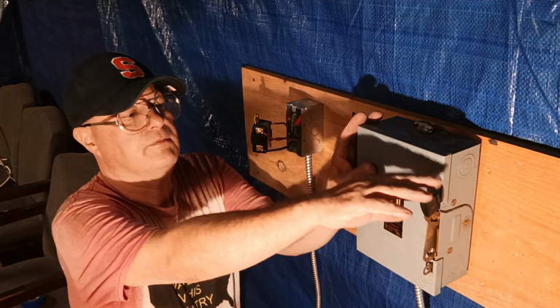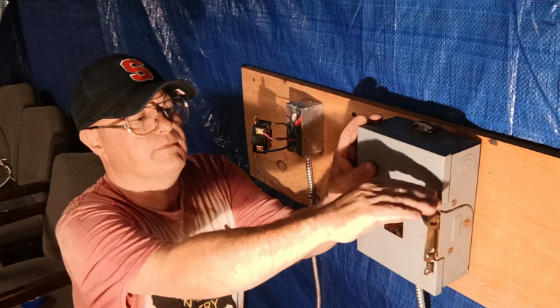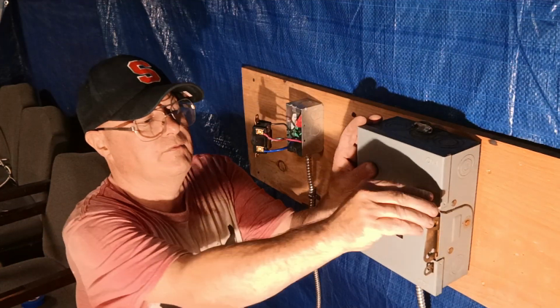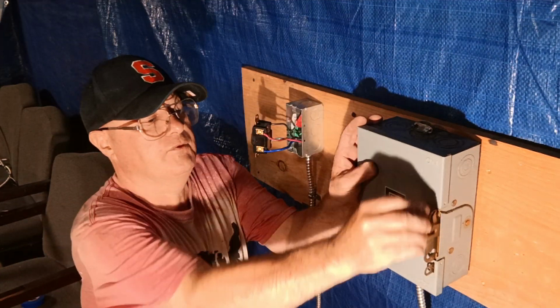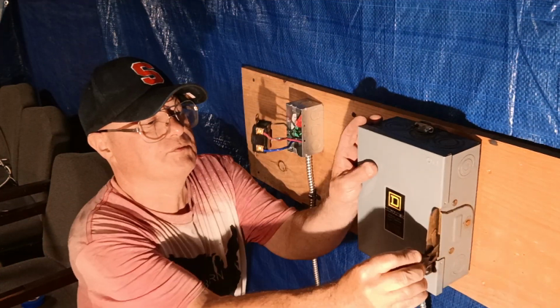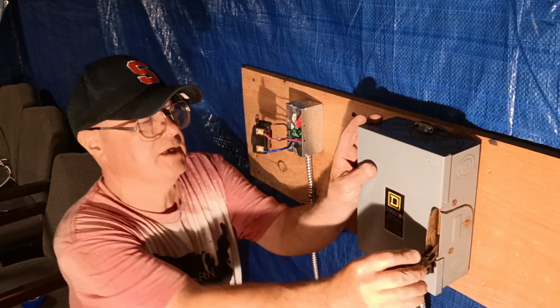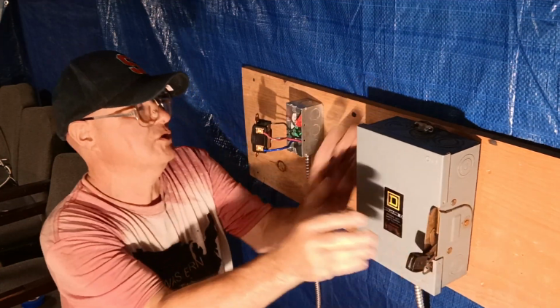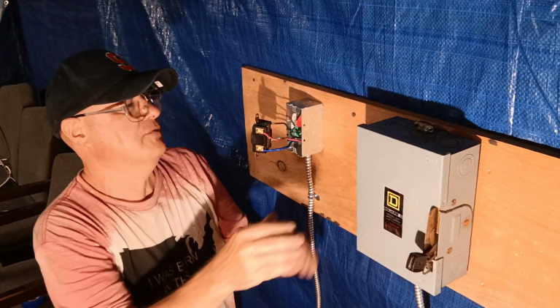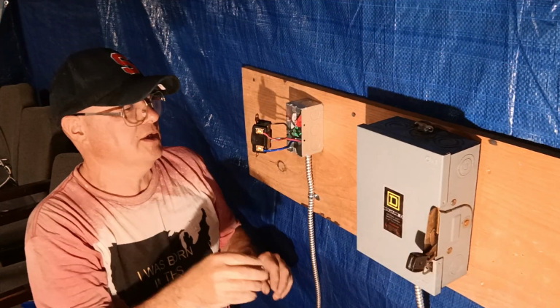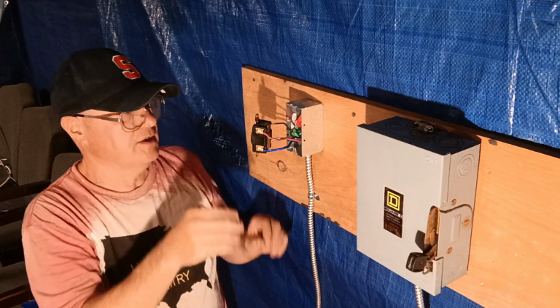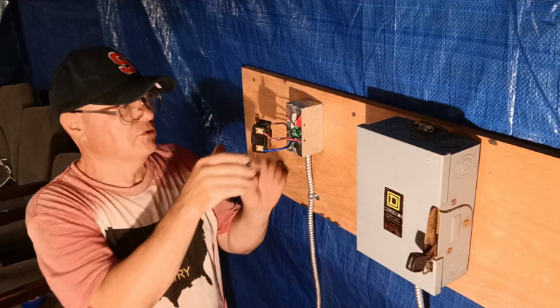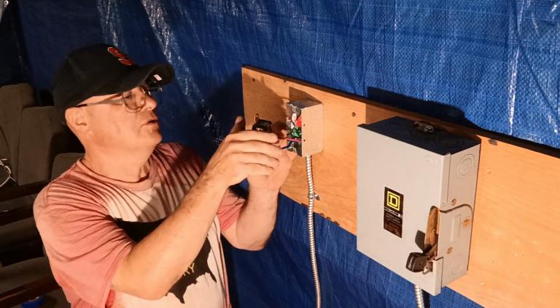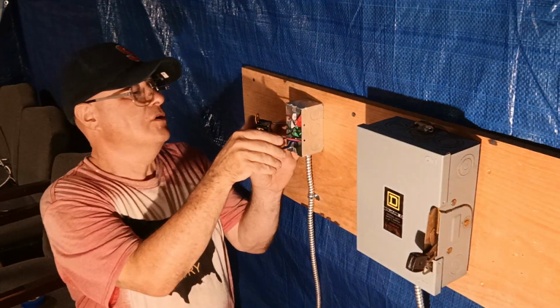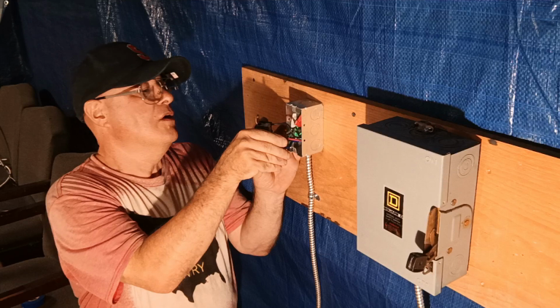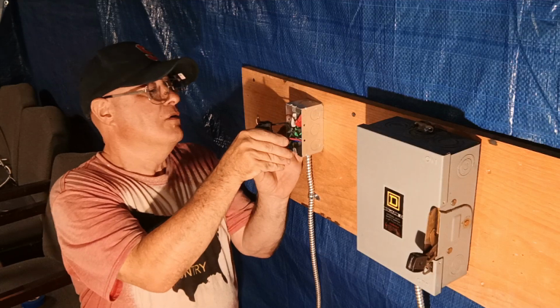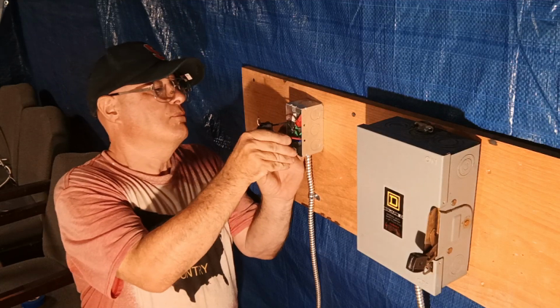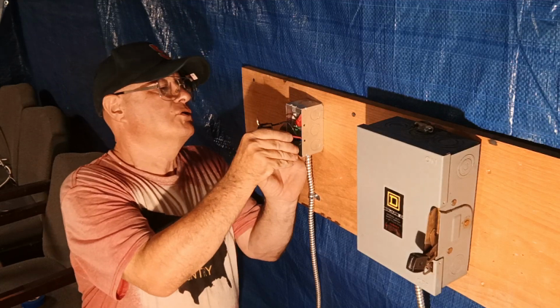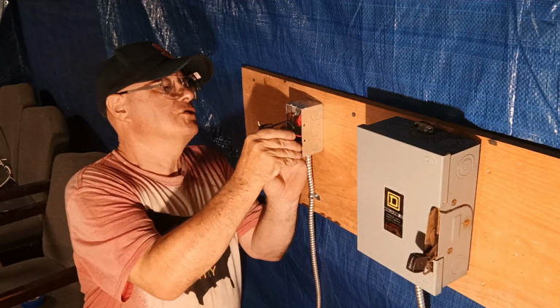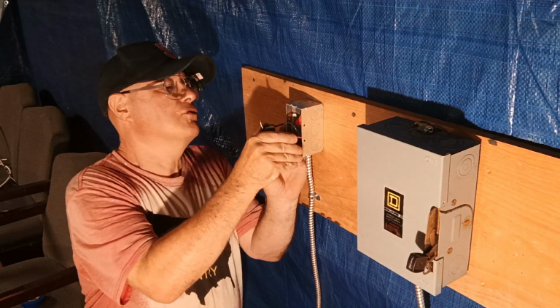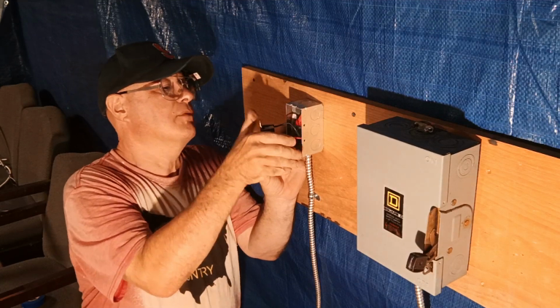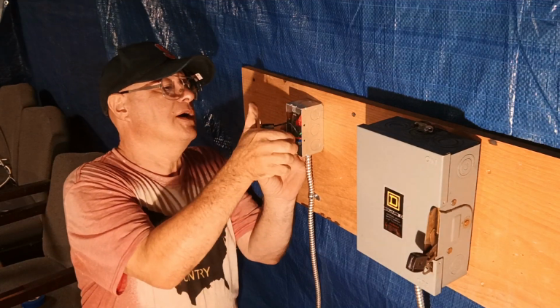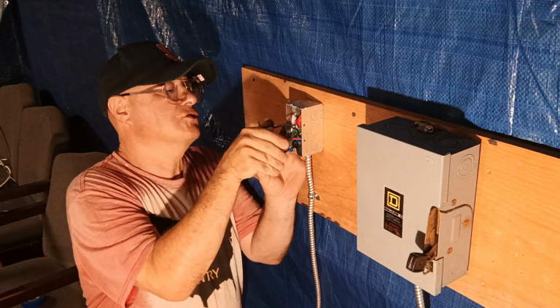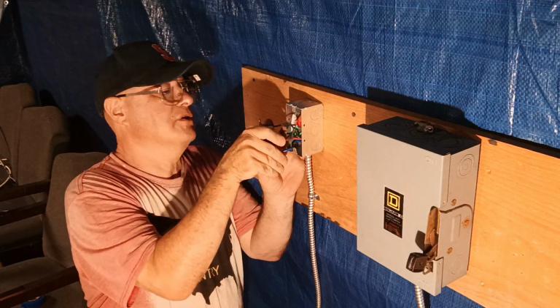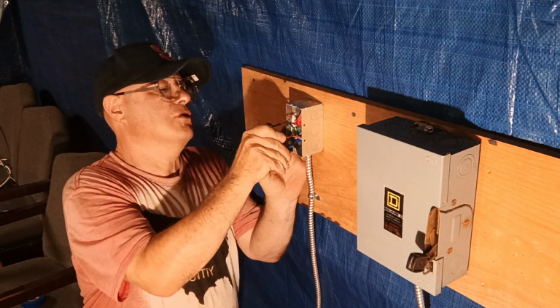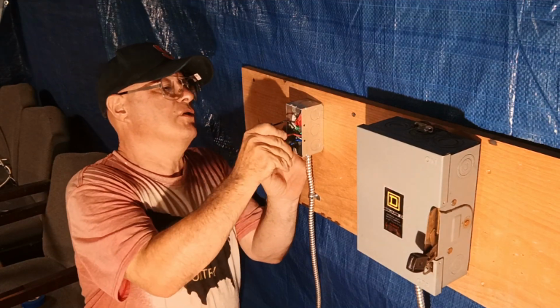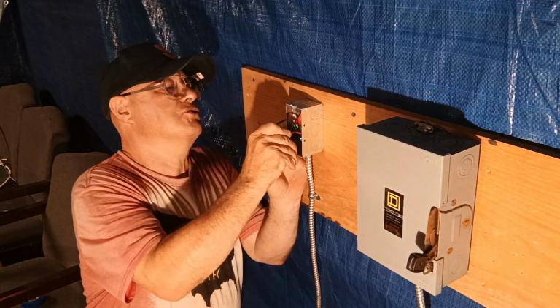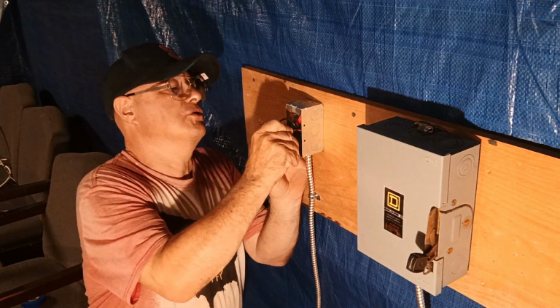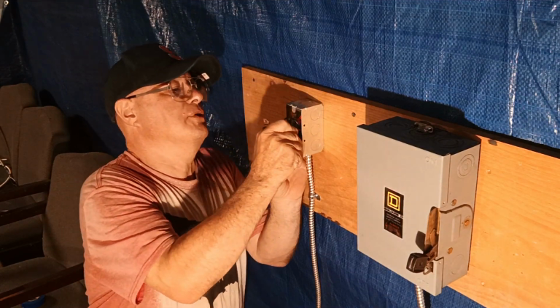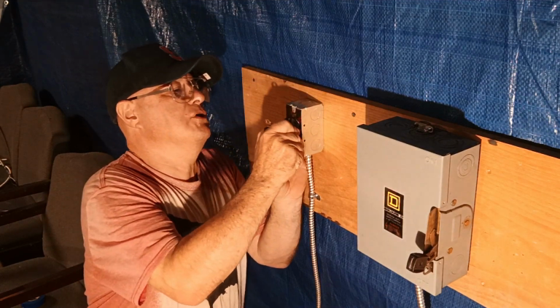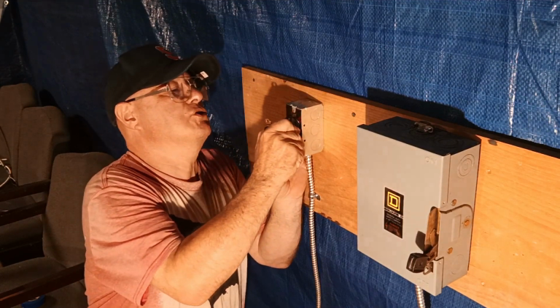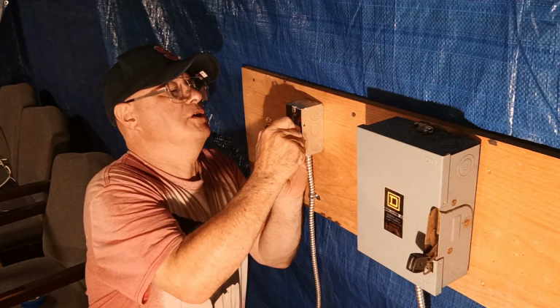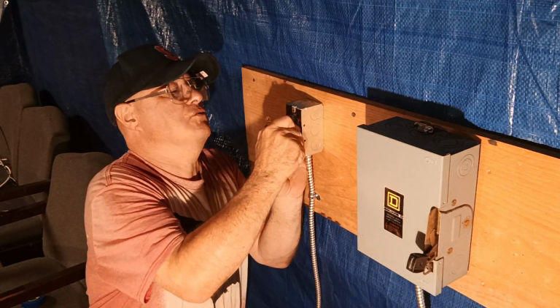Now we're ready to screw it into the box. We'll shut the power off again and push this into the box, making sure our wires don't get pinched anywhere.